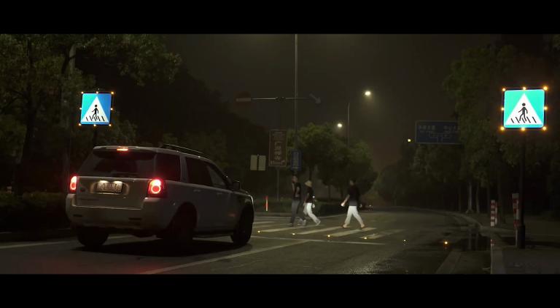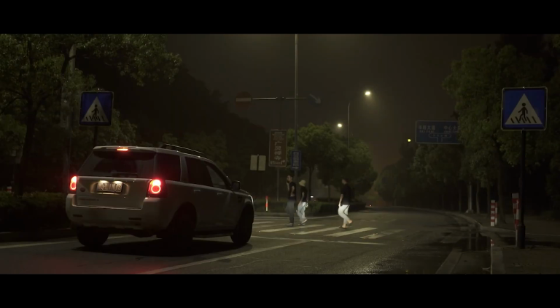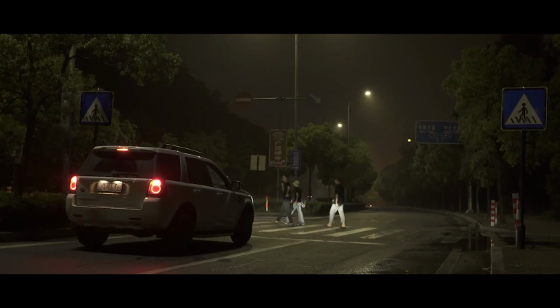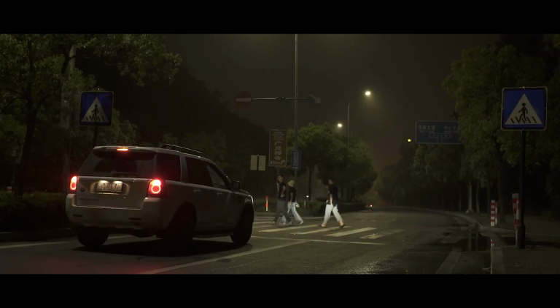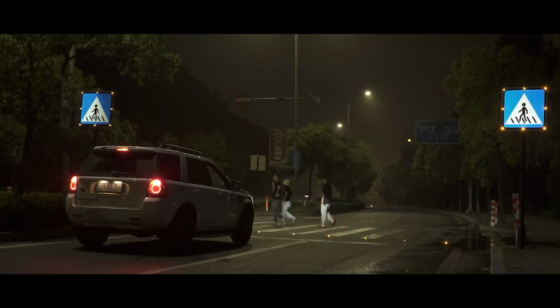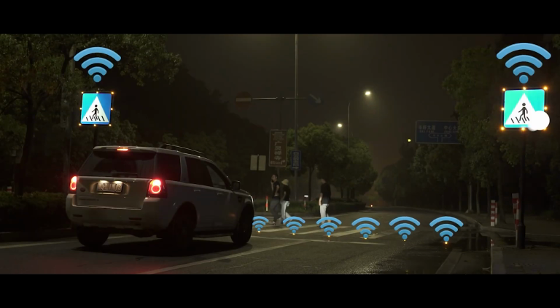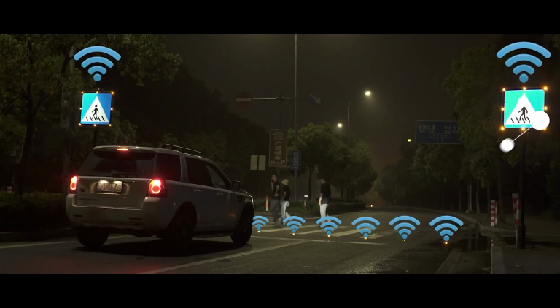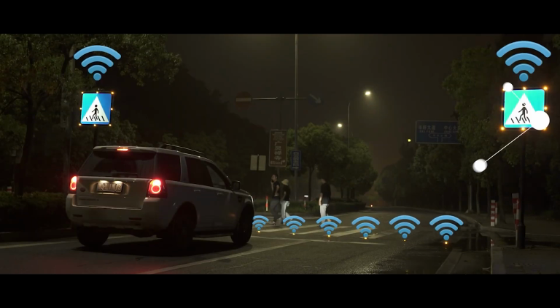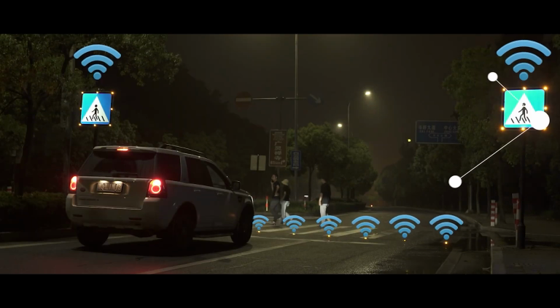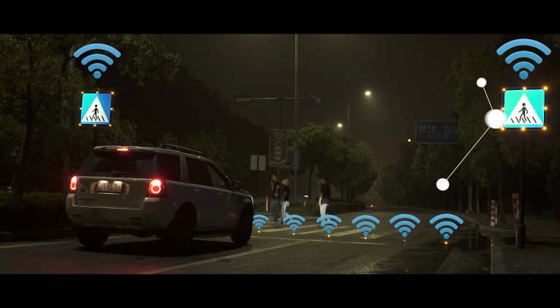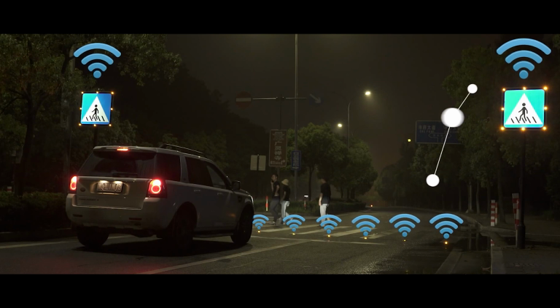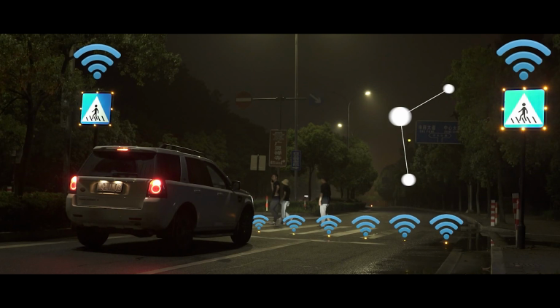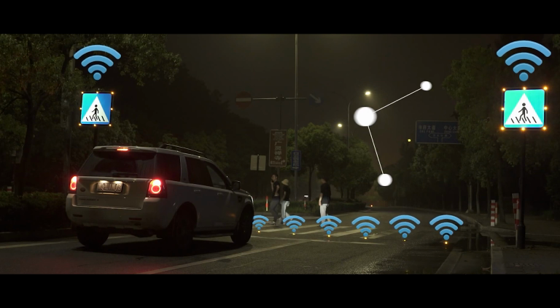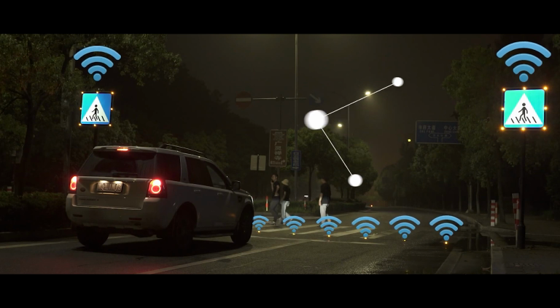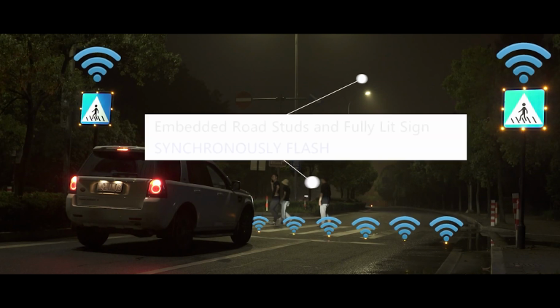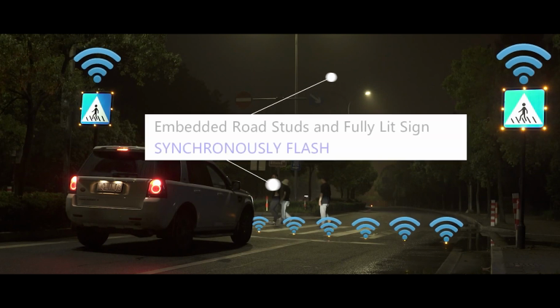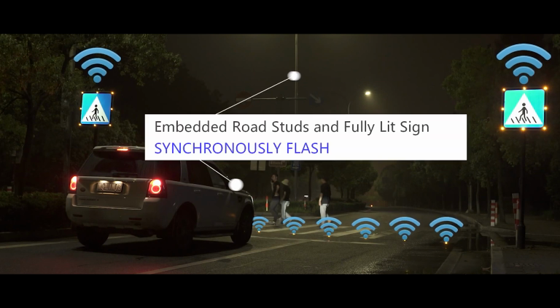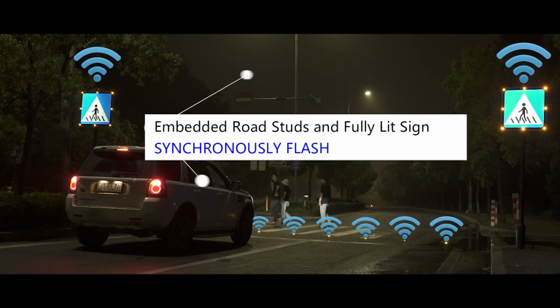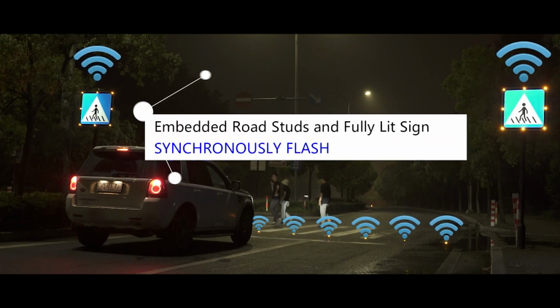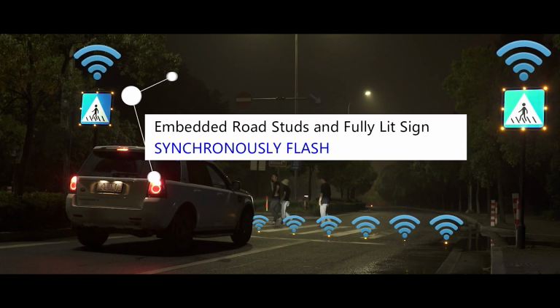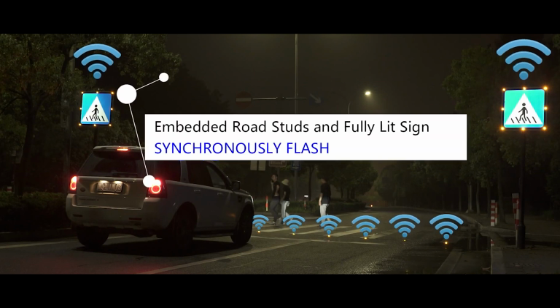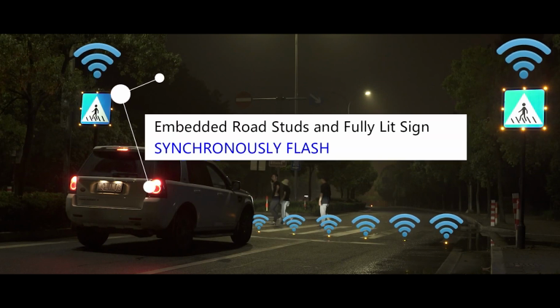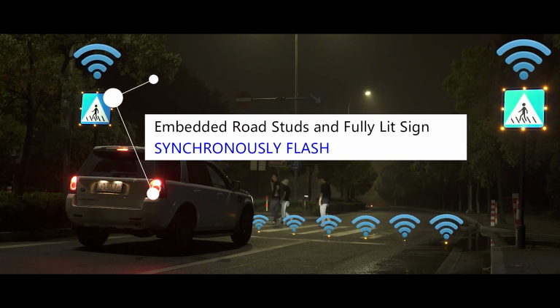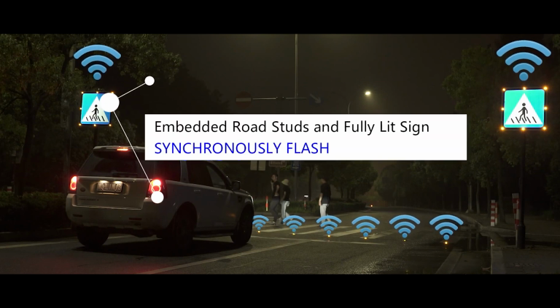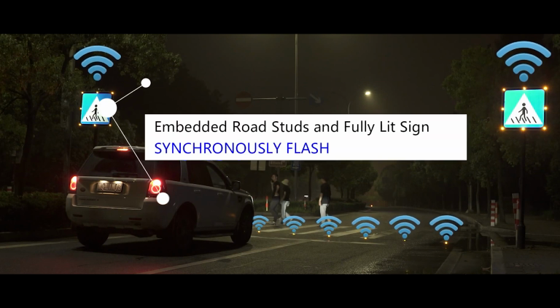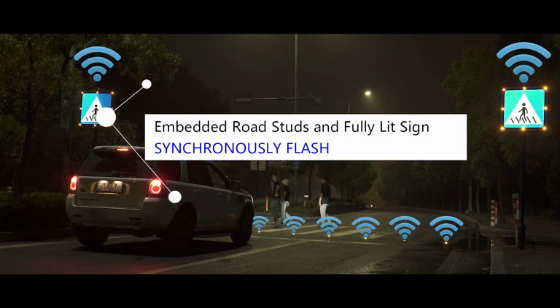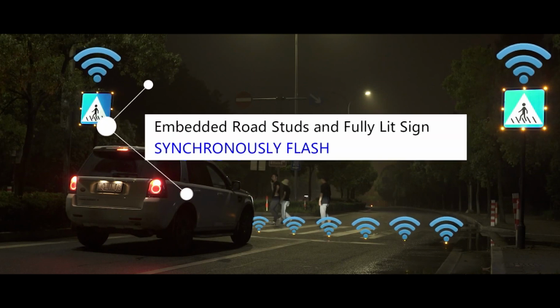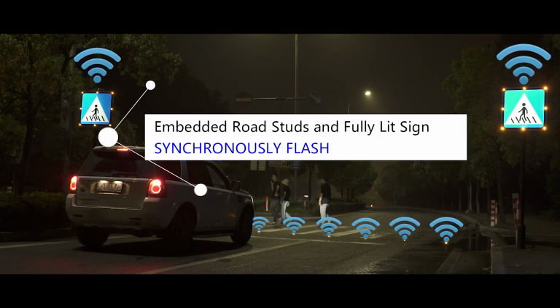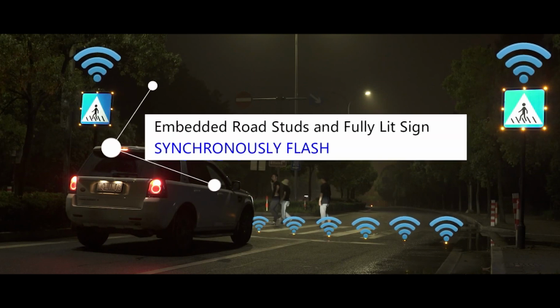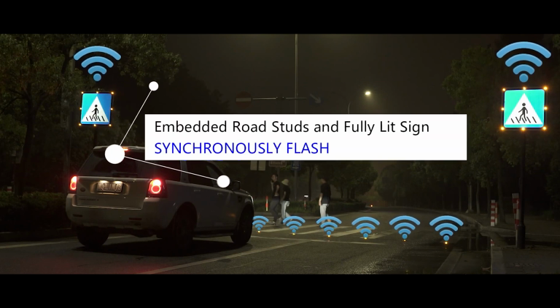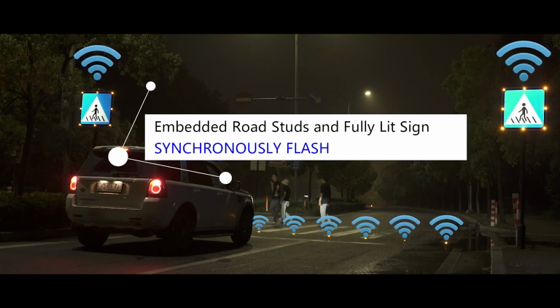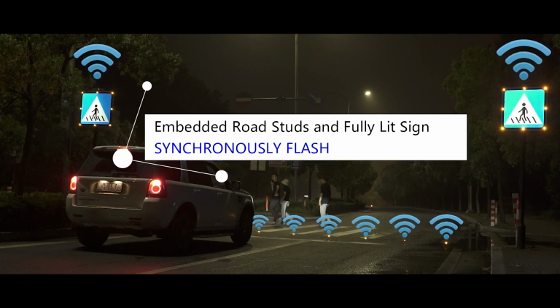Moreover, these systems can link to the cloud, serving as an efficient tool for traffic monitoring and control.